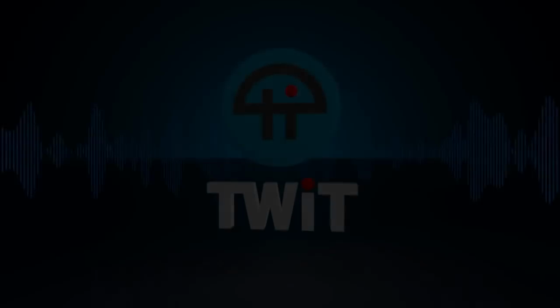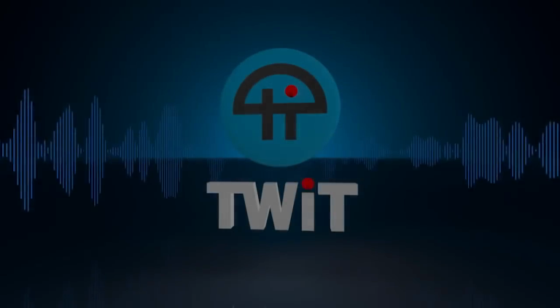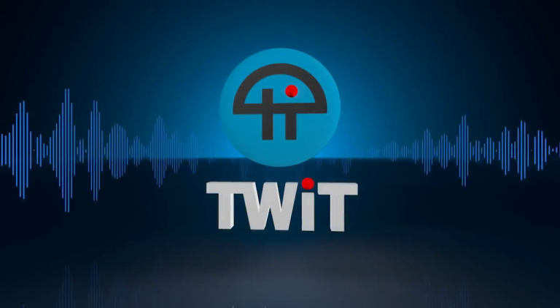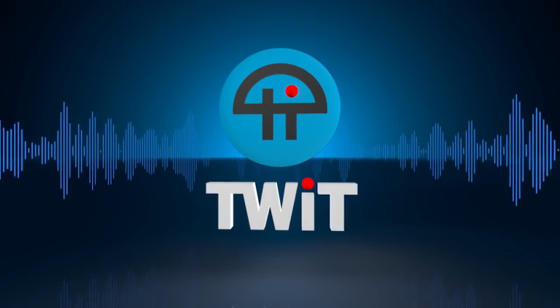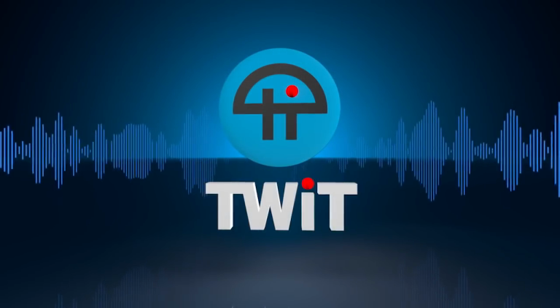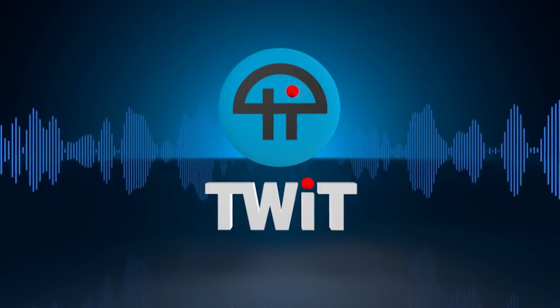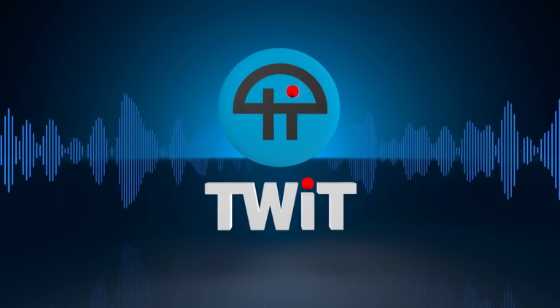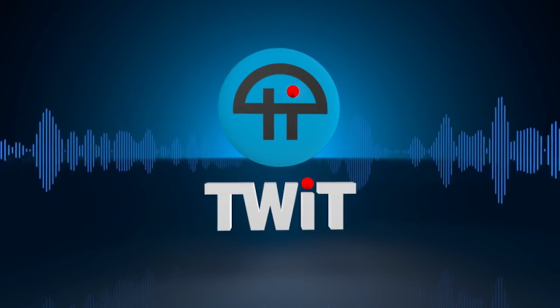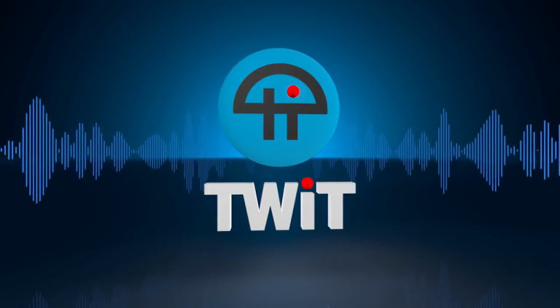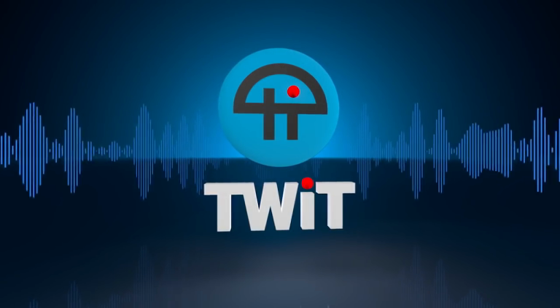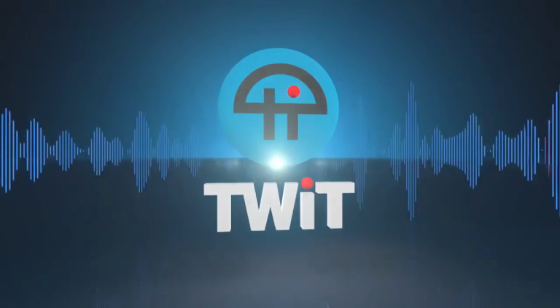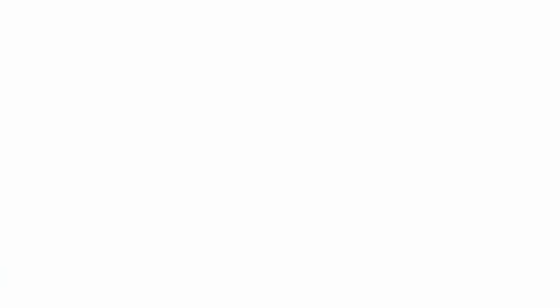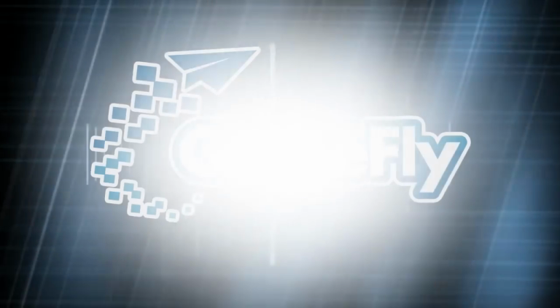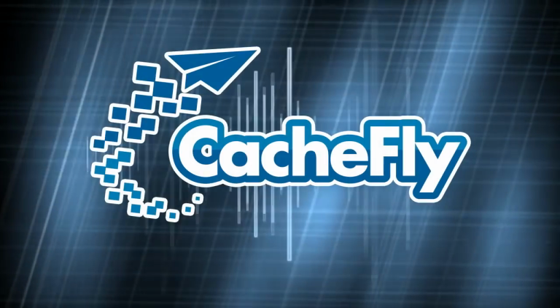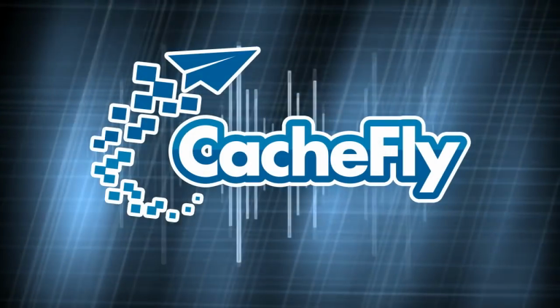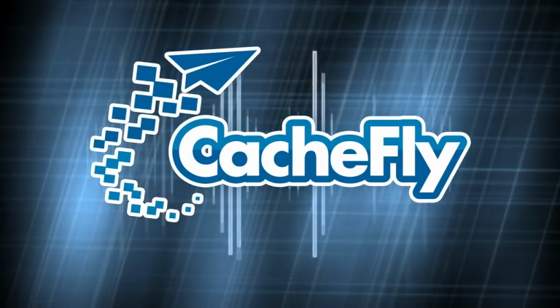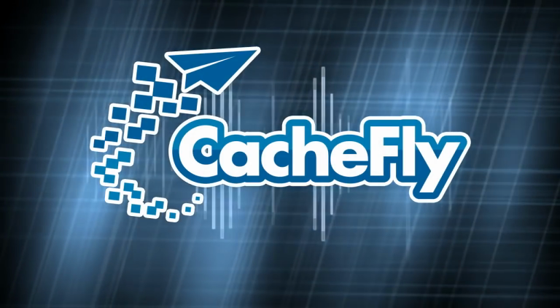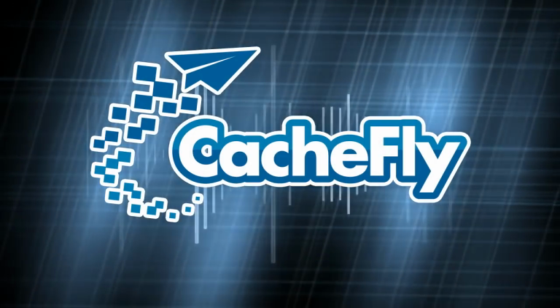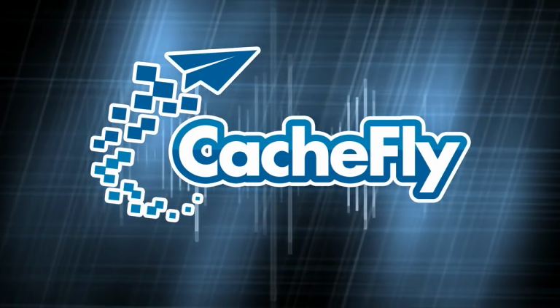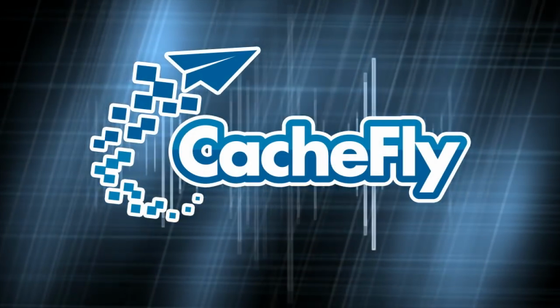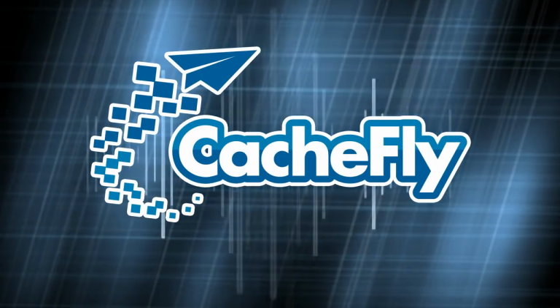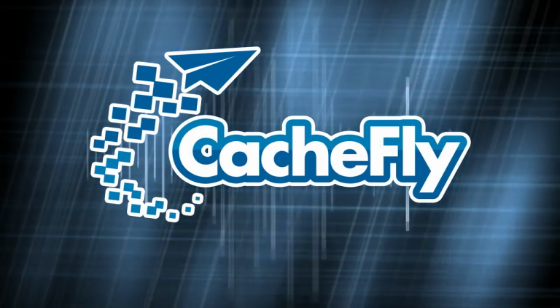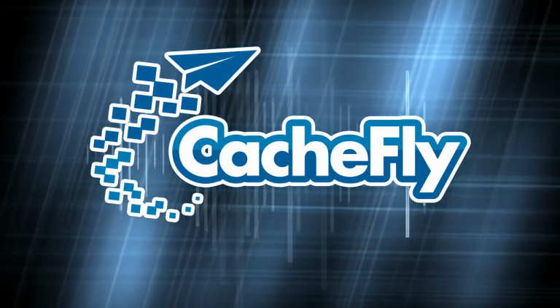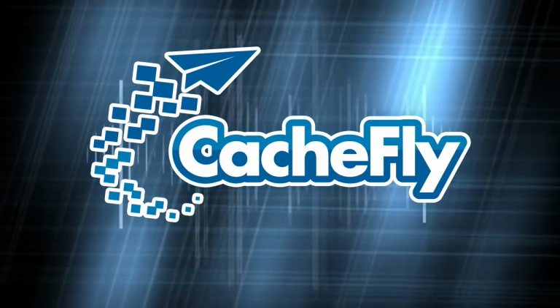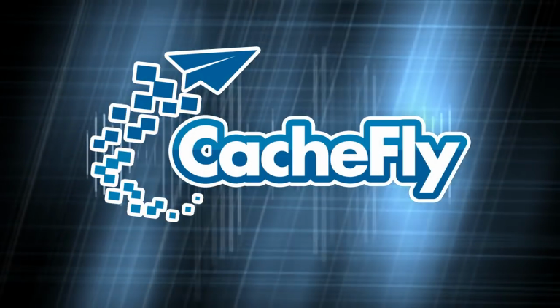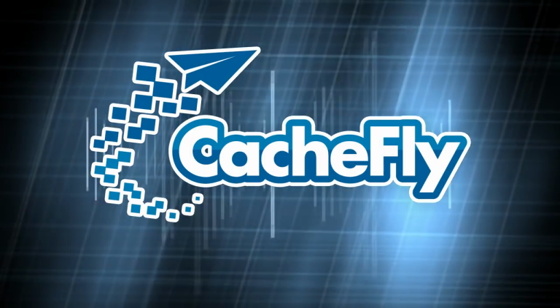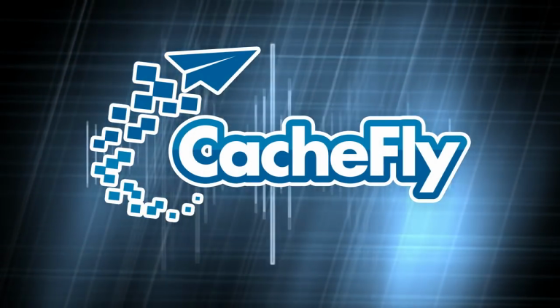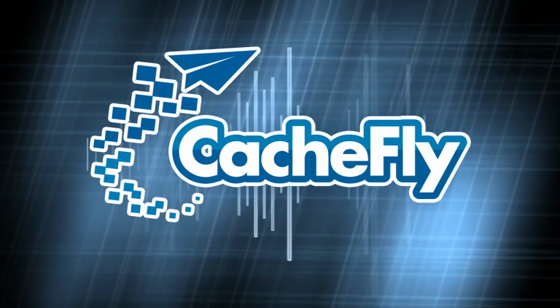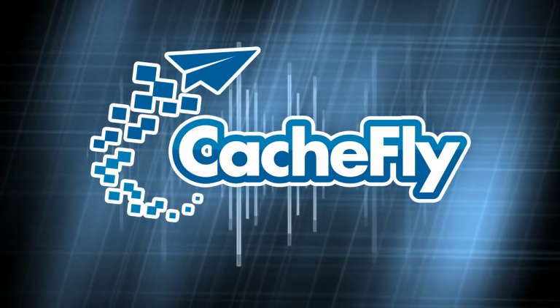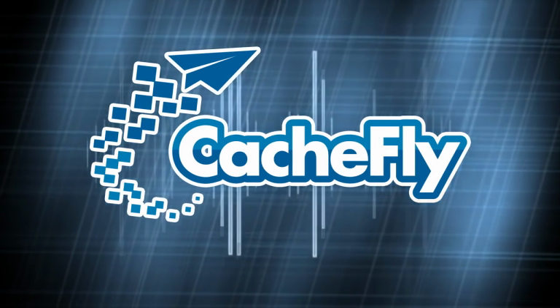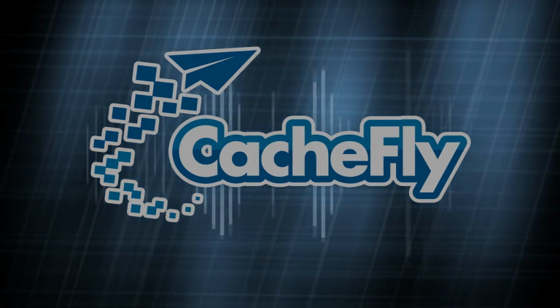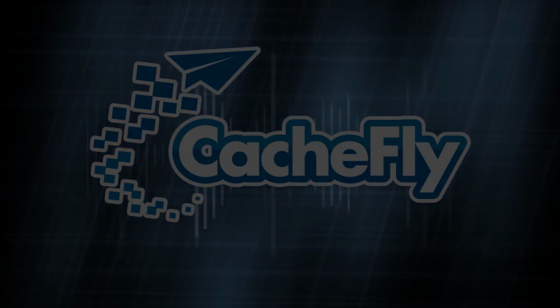This is TWIT. Bandwidth for Know-How is brought to you by CashFly.